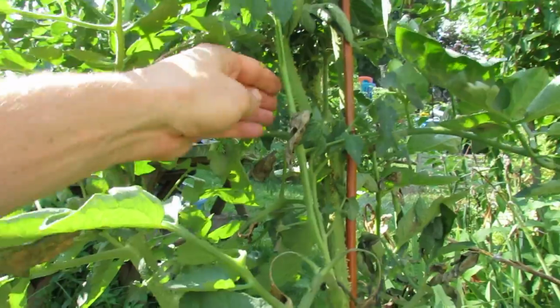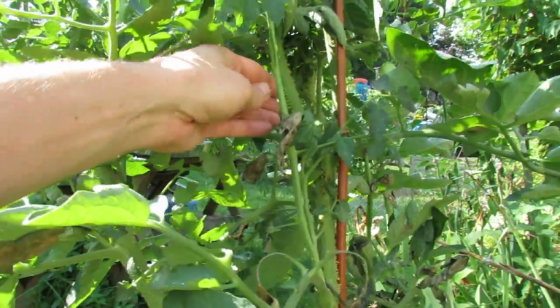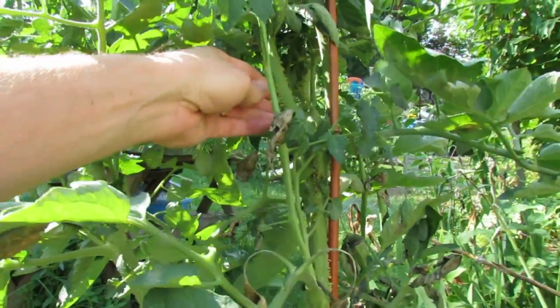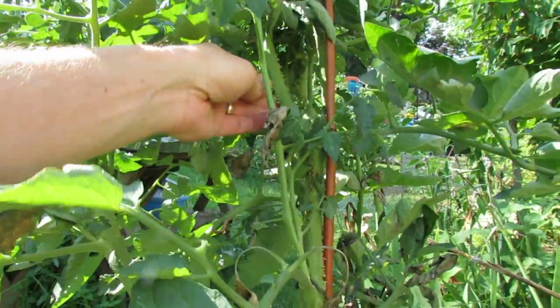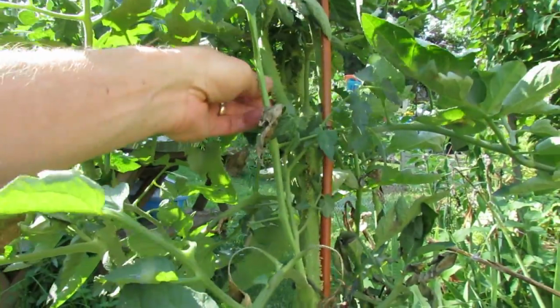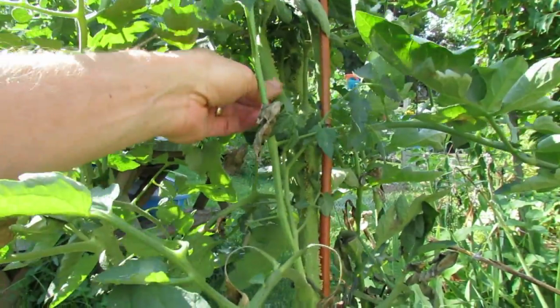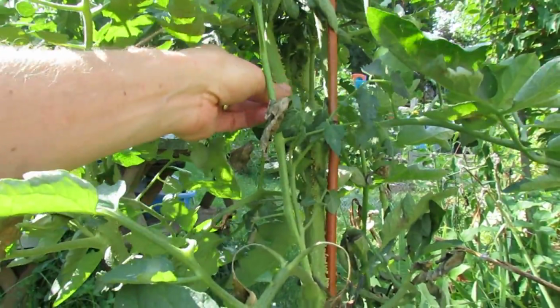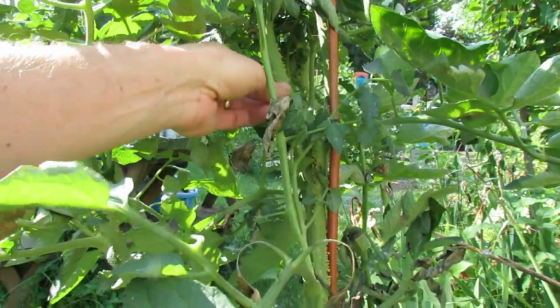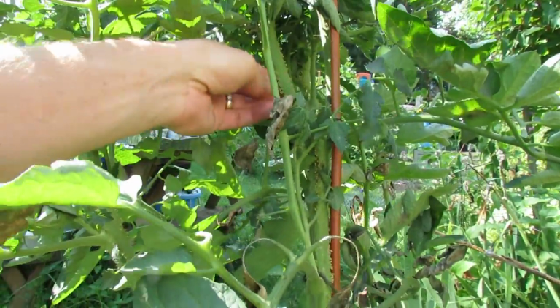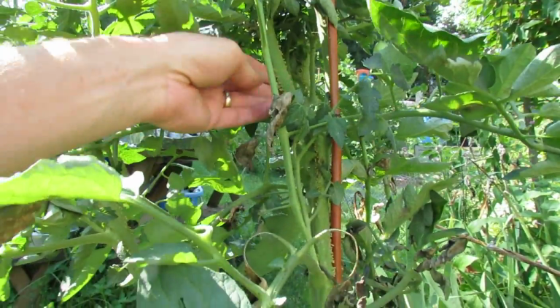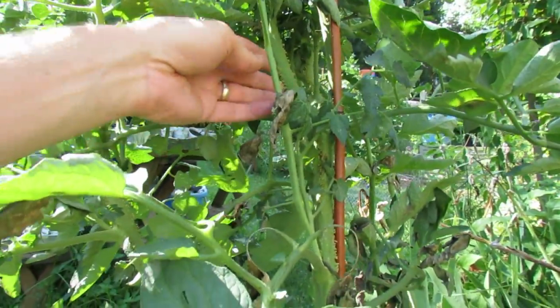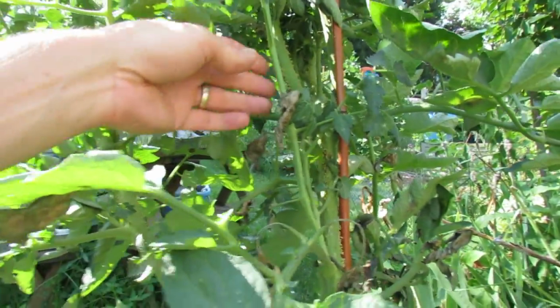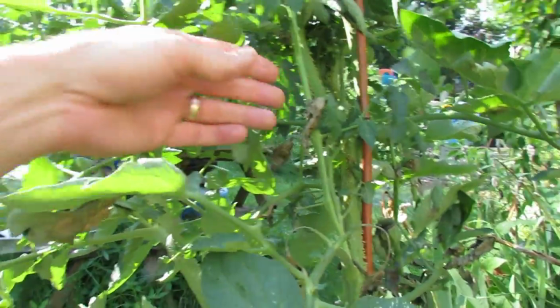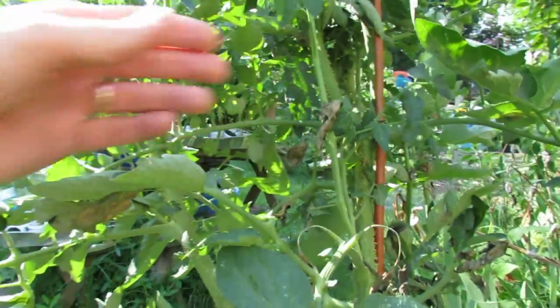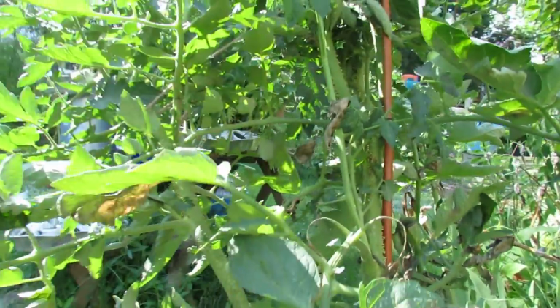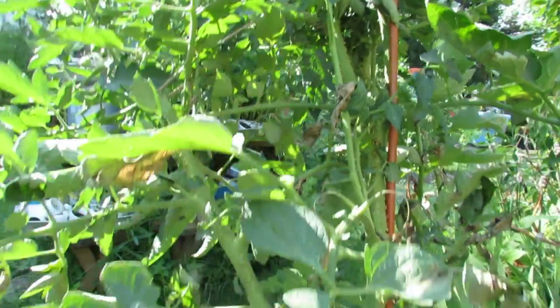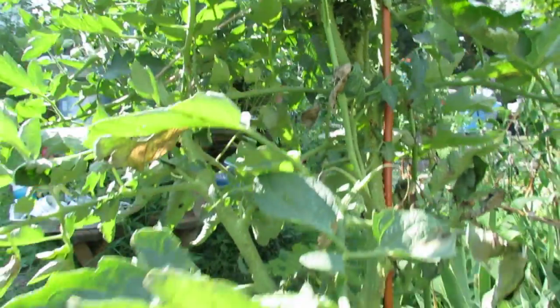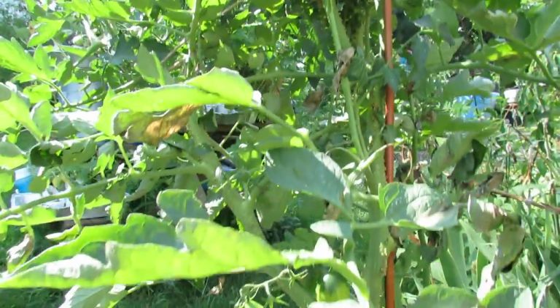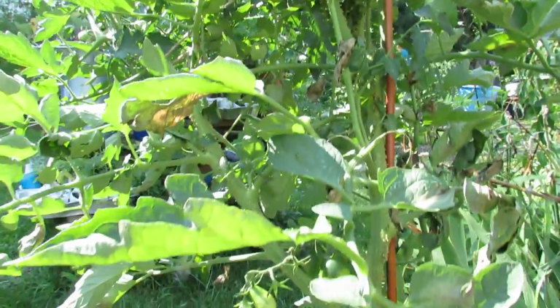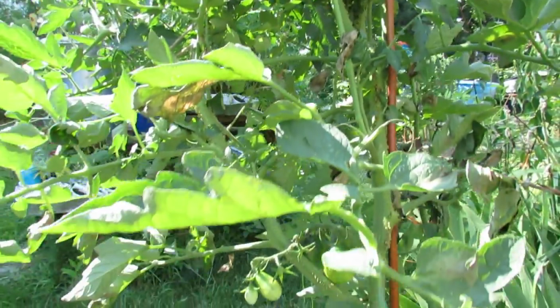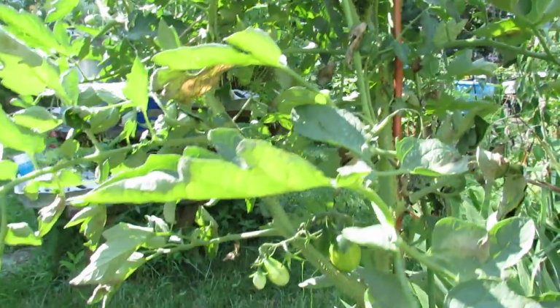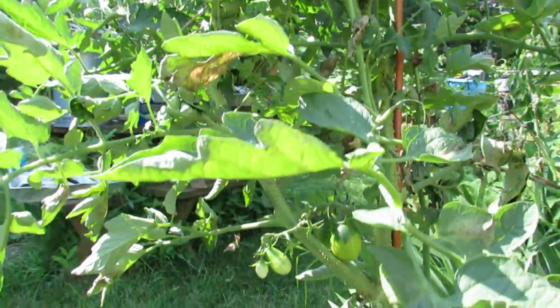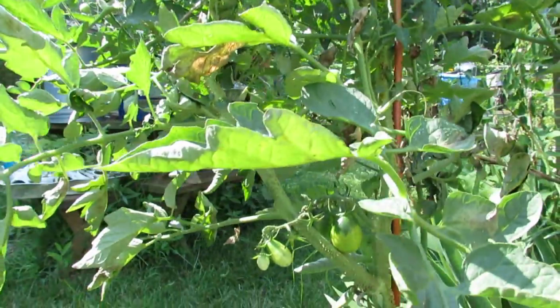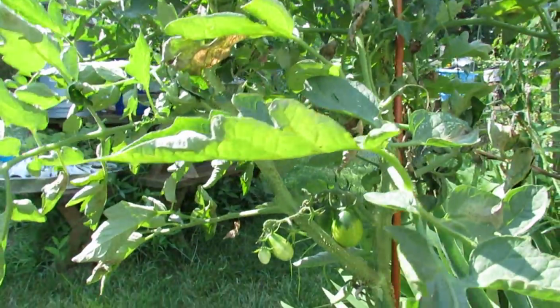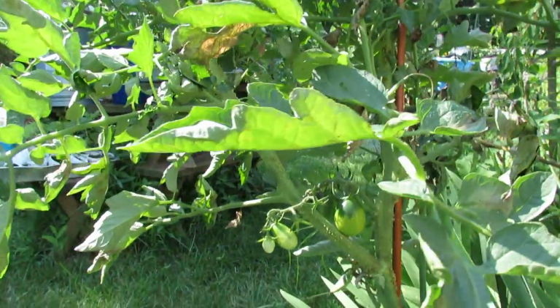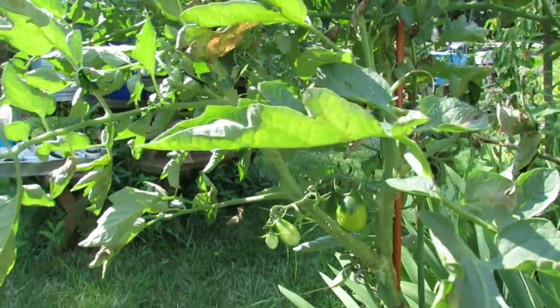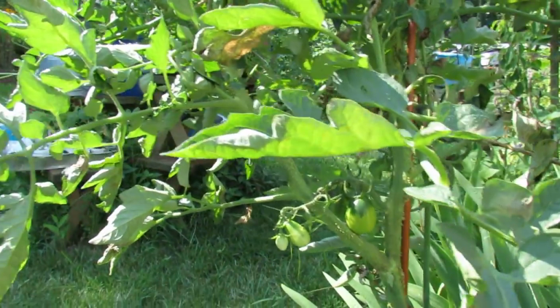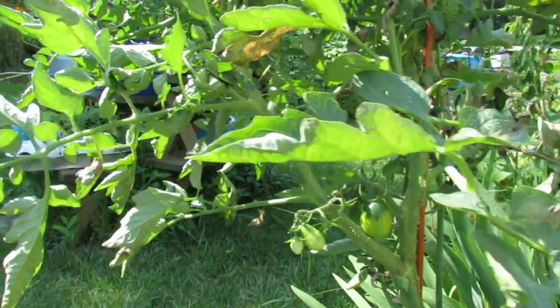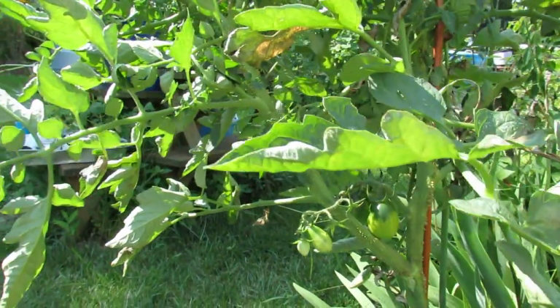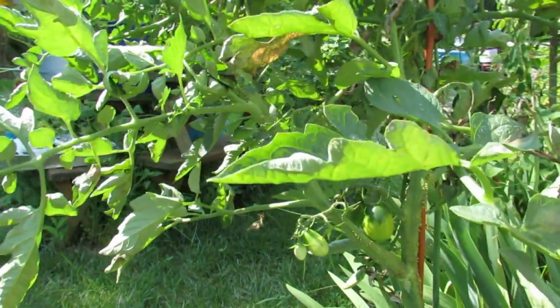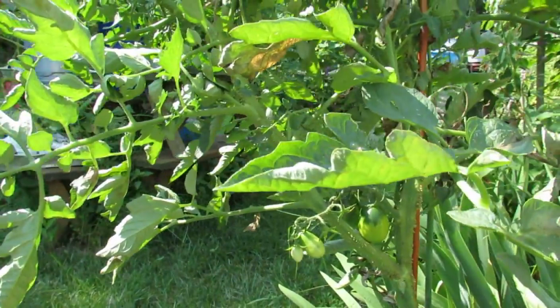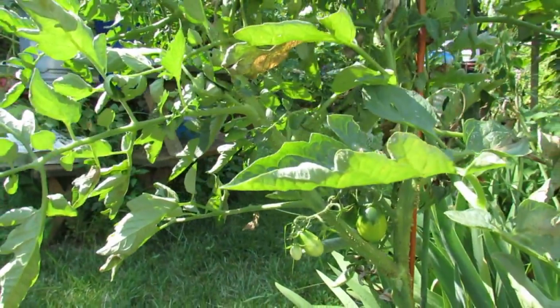It's nothing to worry about. It won't harm your tomato. It just kind of looks funky, but it's not a disease.